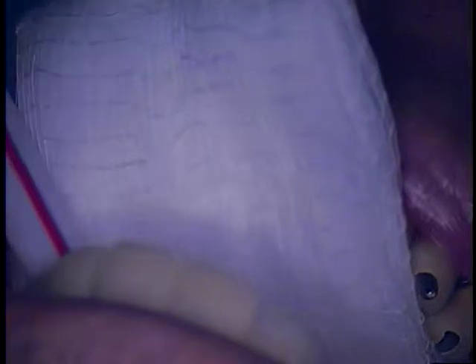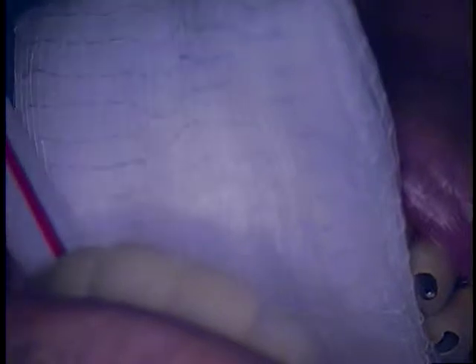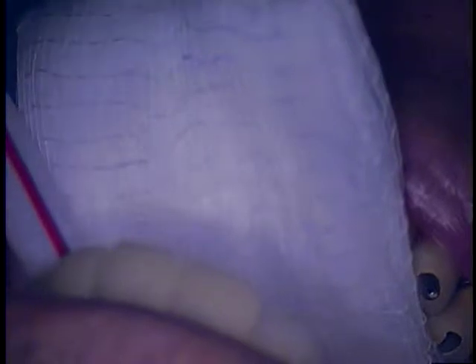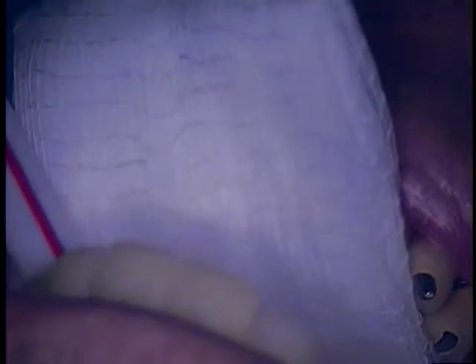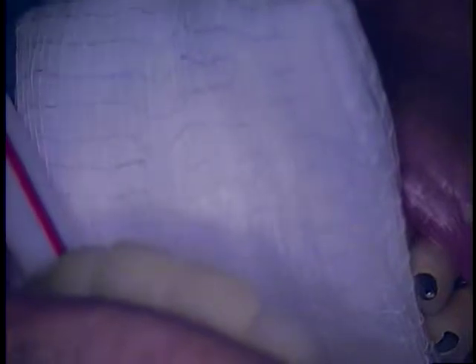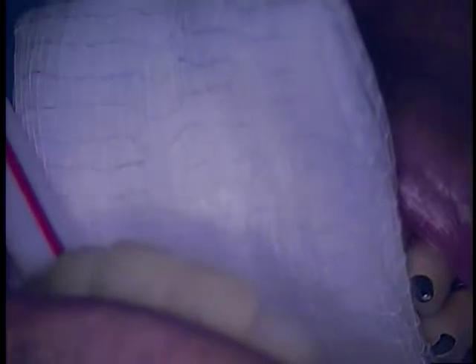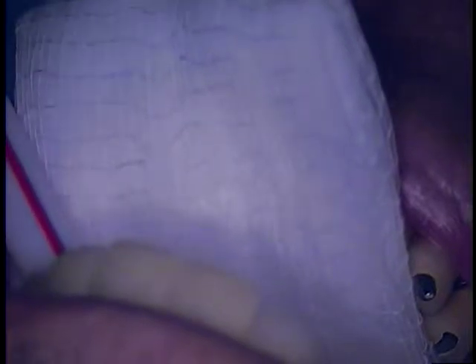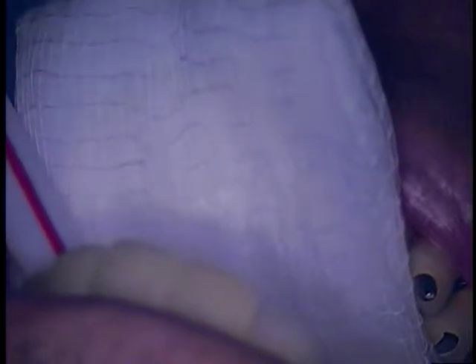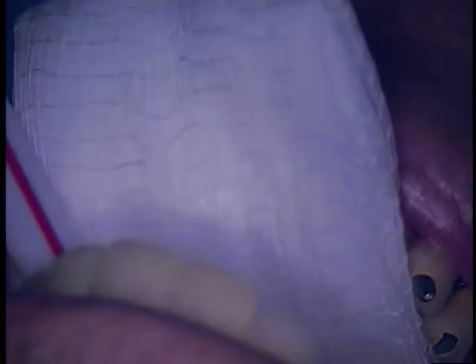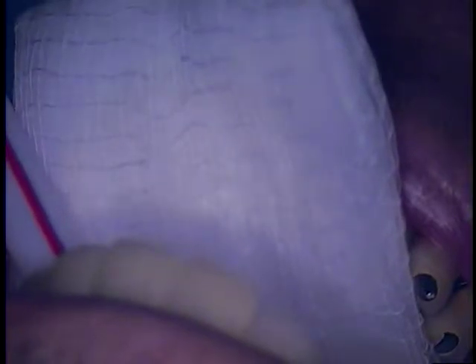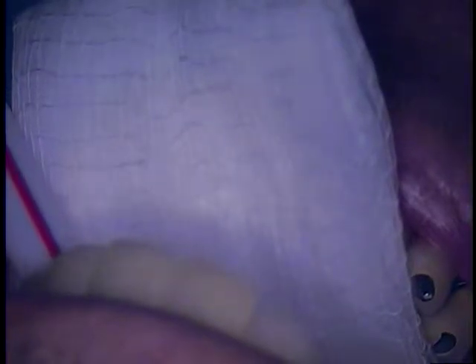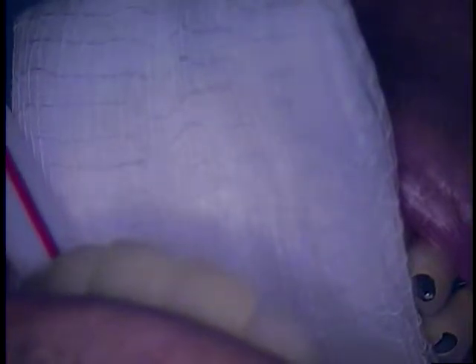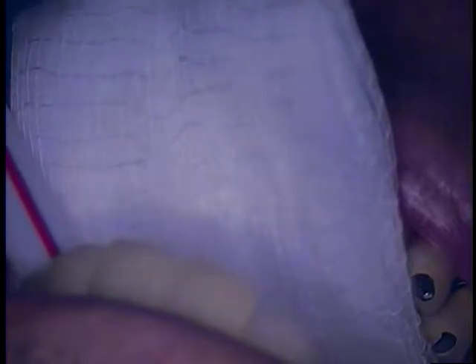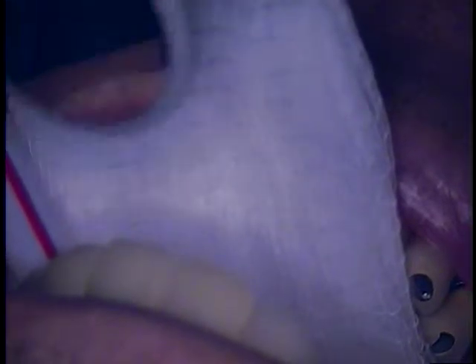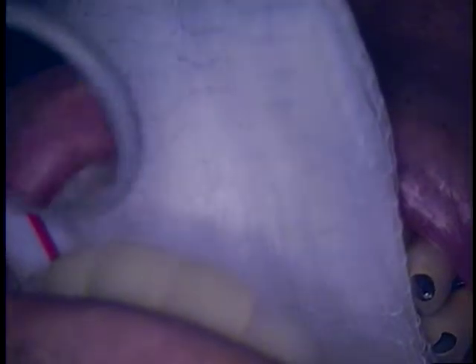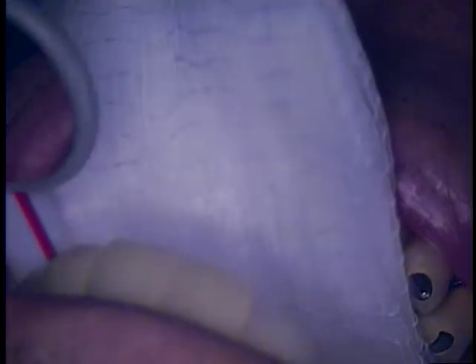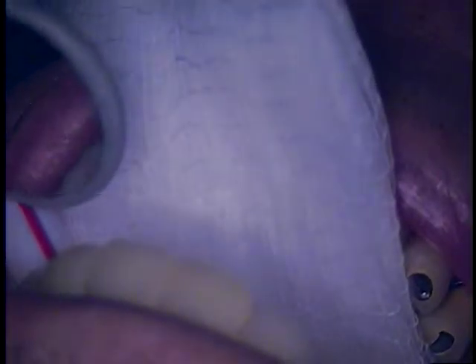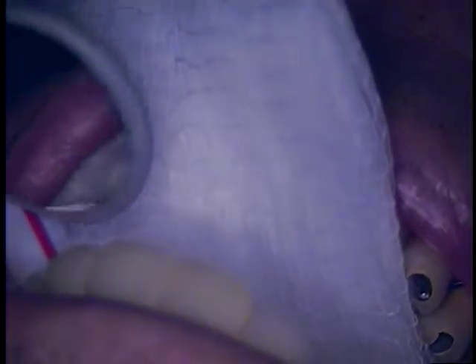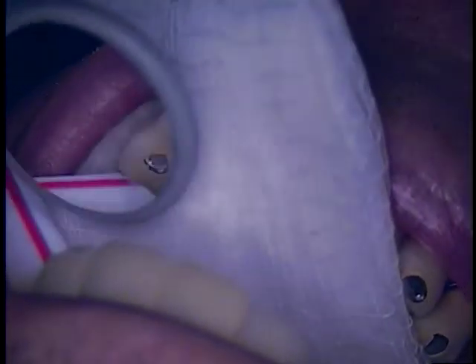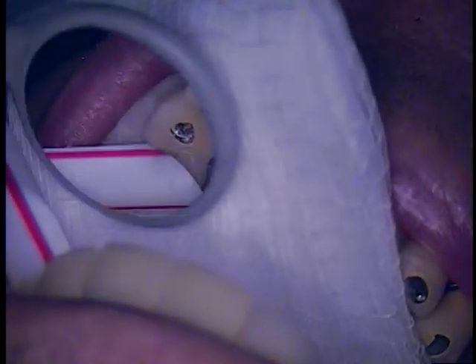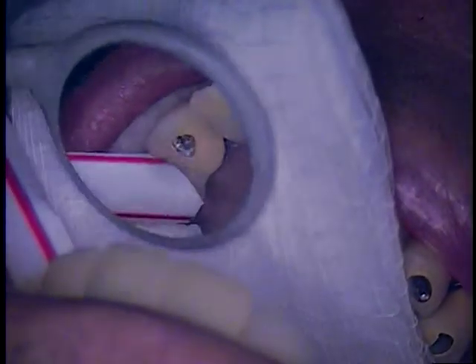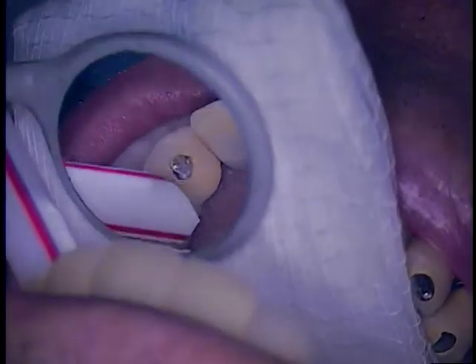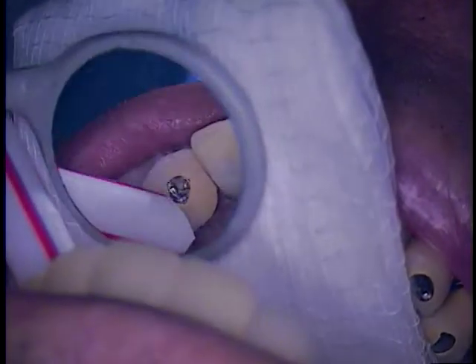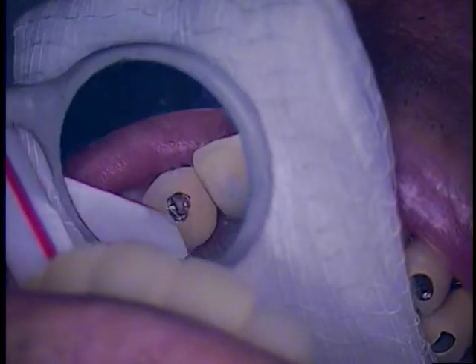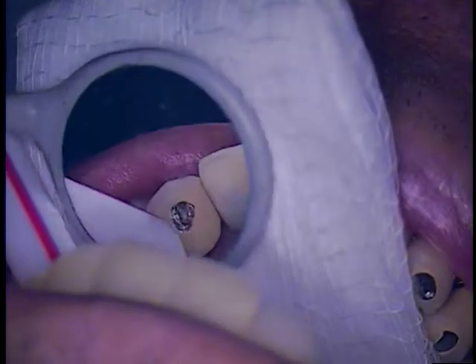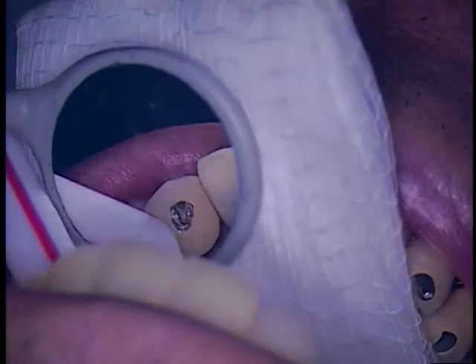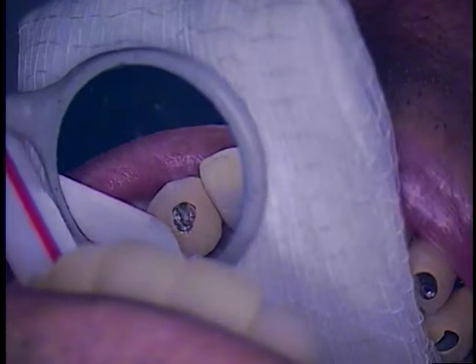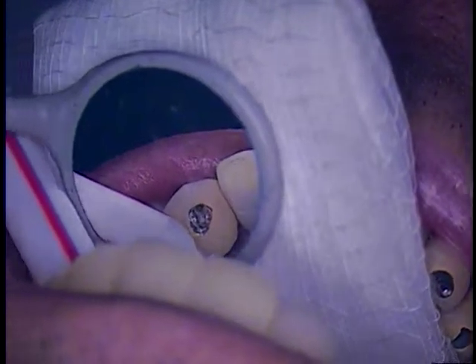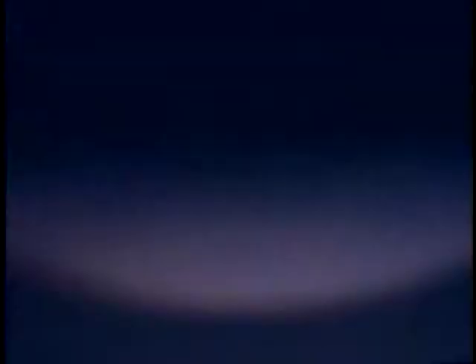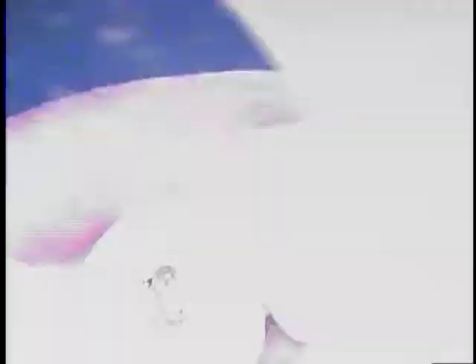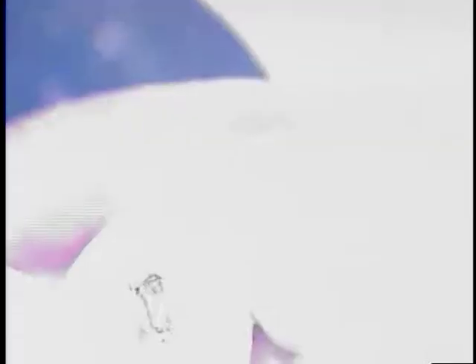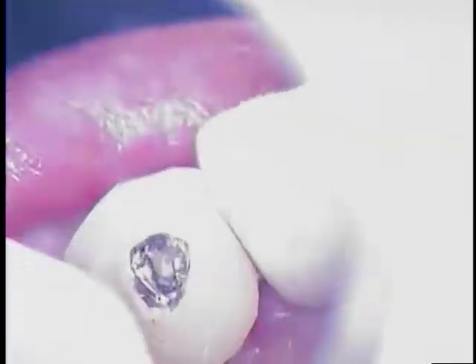This is Dr. Jerry Cuomo. Welcome back. We are now going to pre-soak the area.